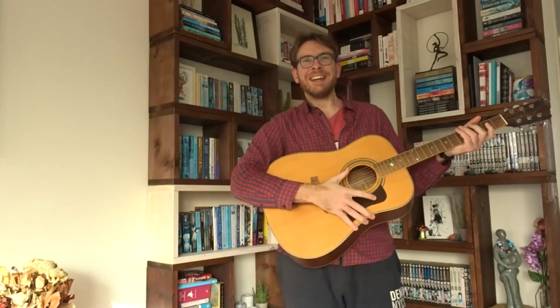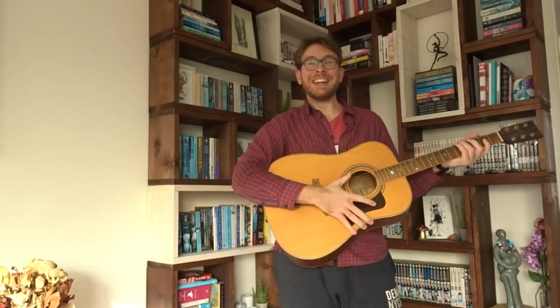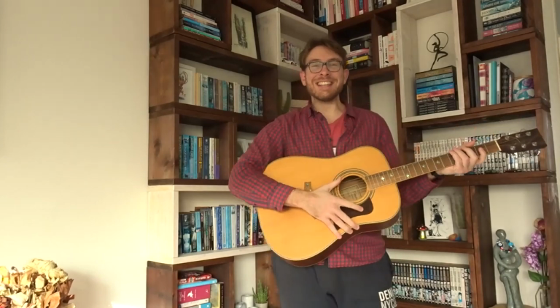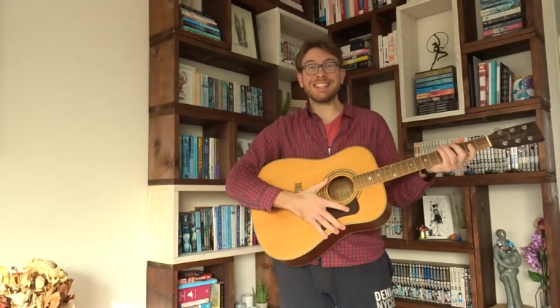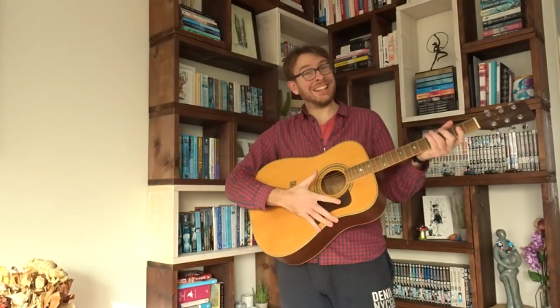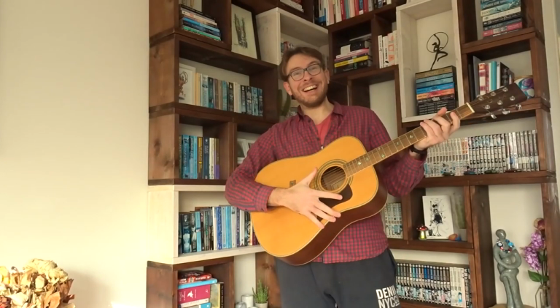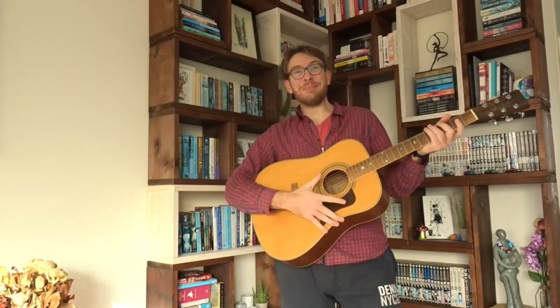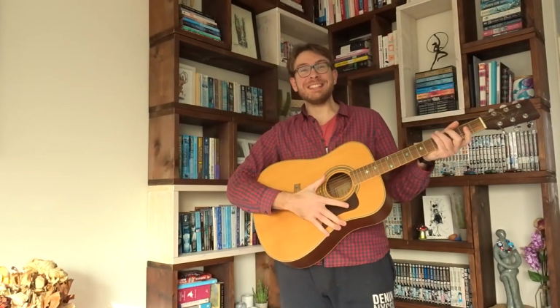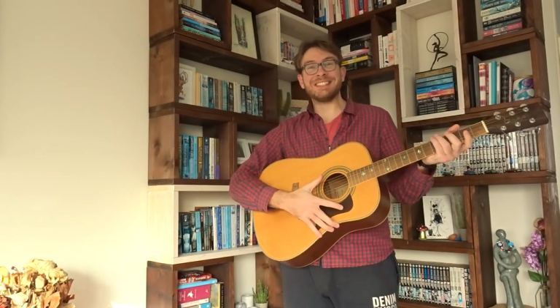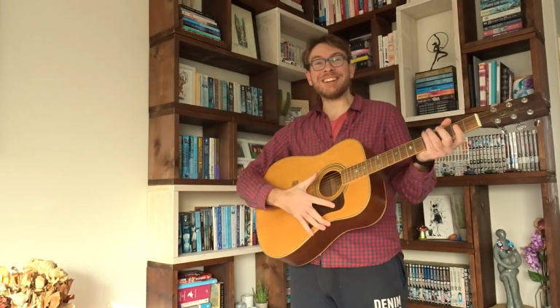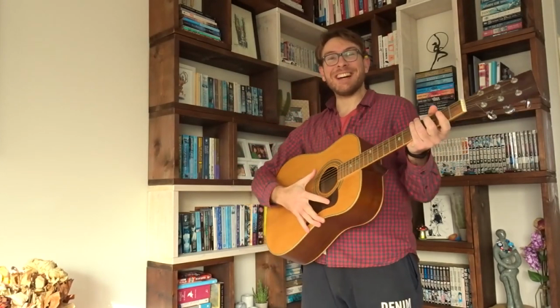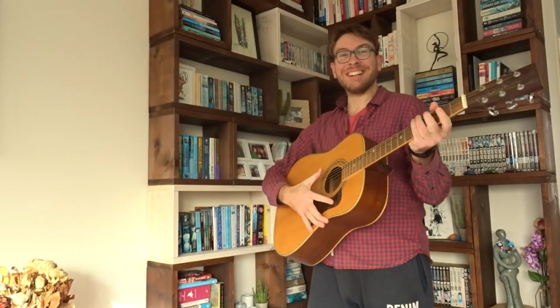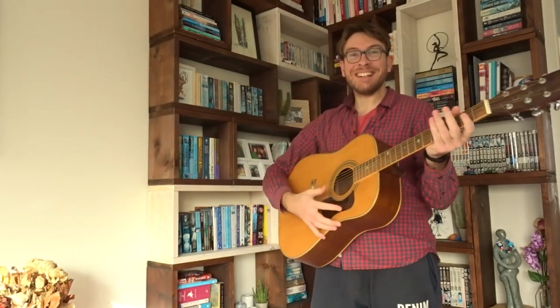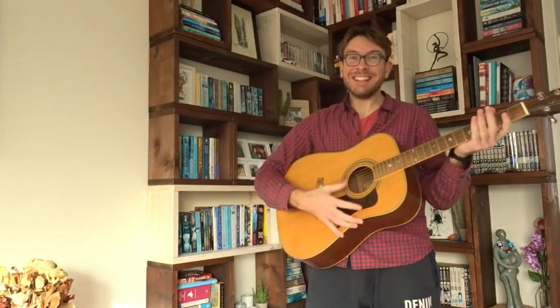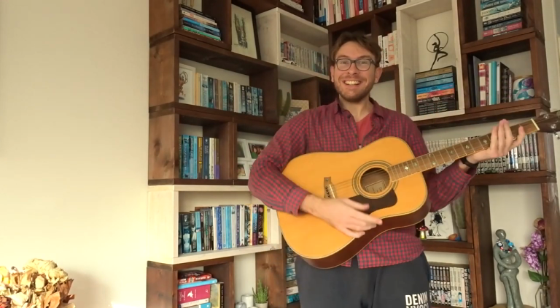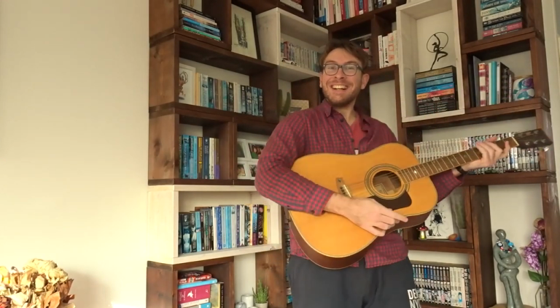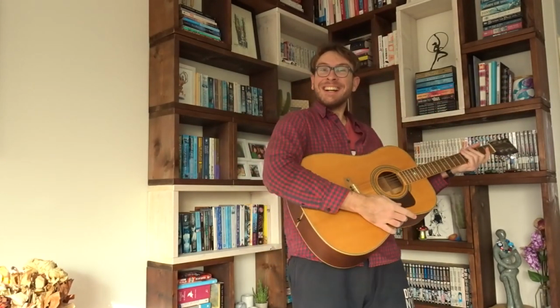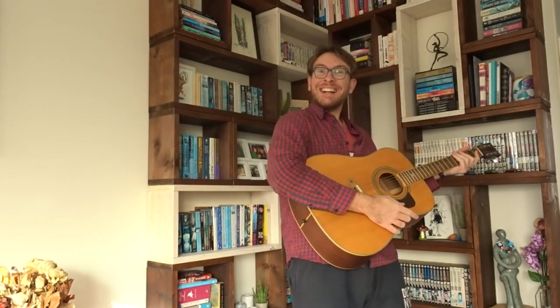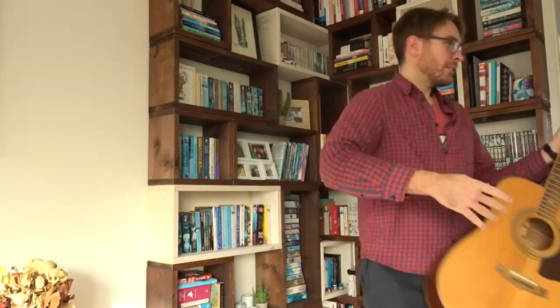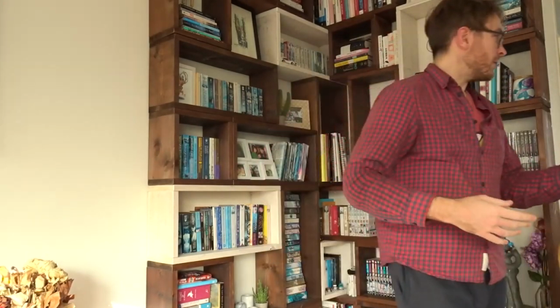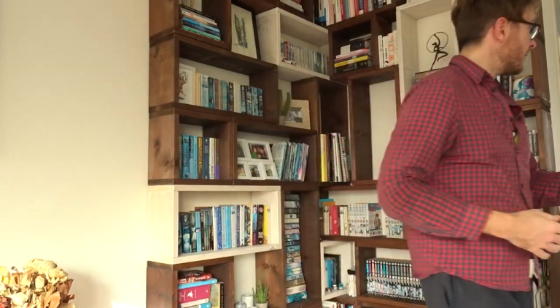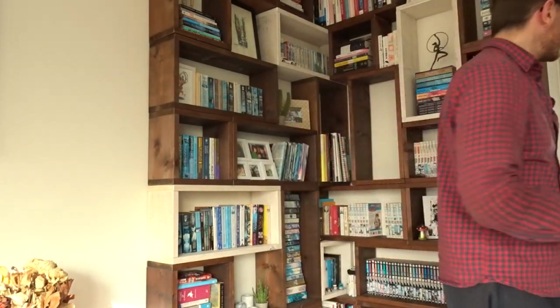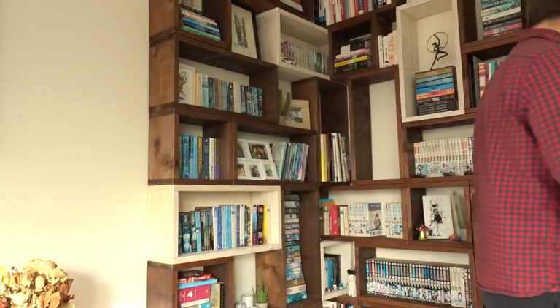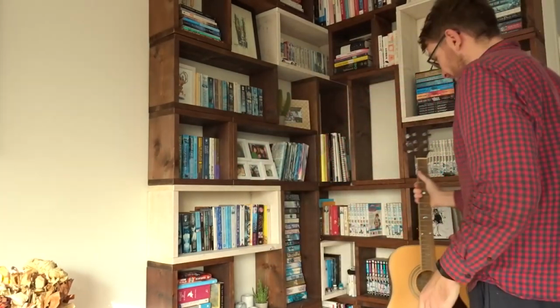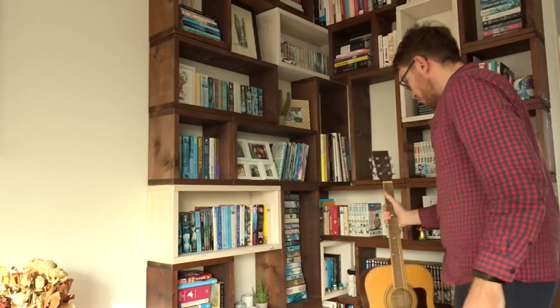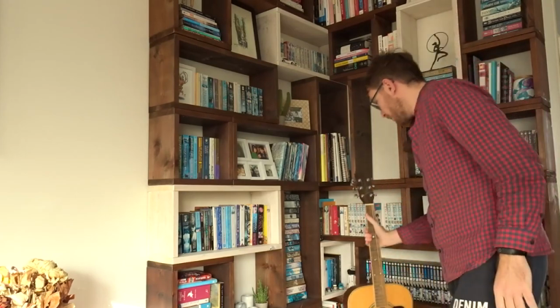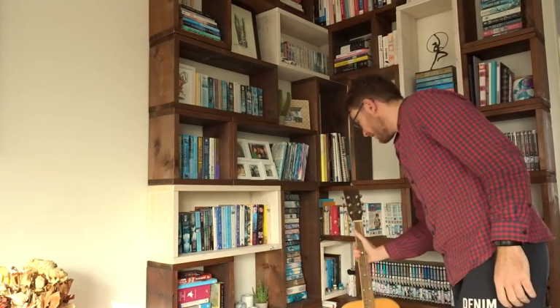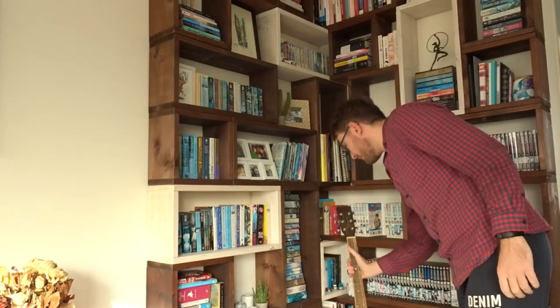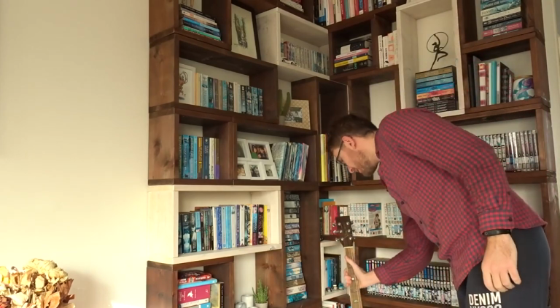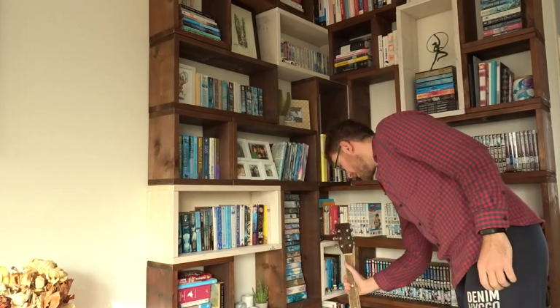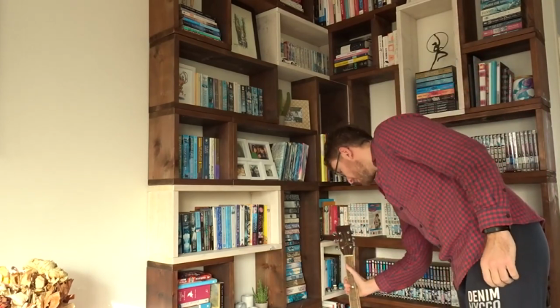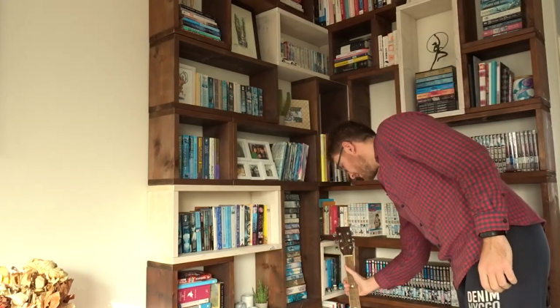Hey guys! I play the guitar now! Was it good? You just don't want to hear me do this anymore, do you?